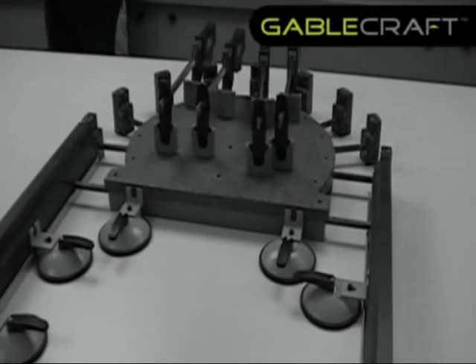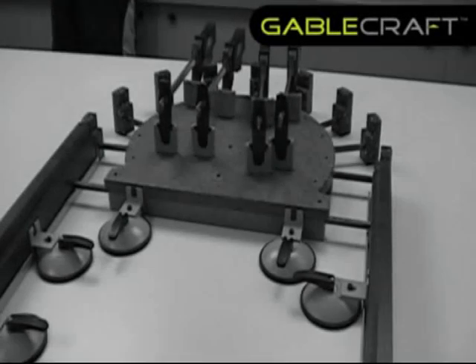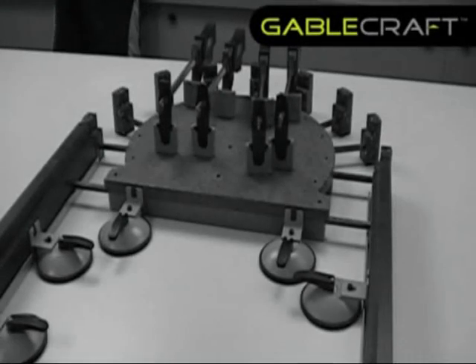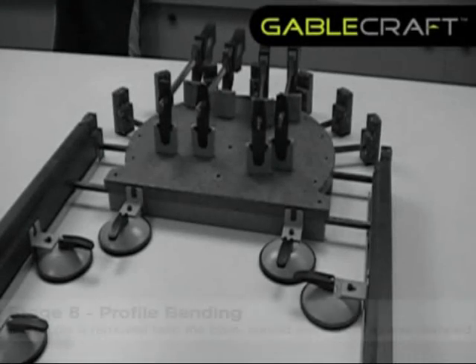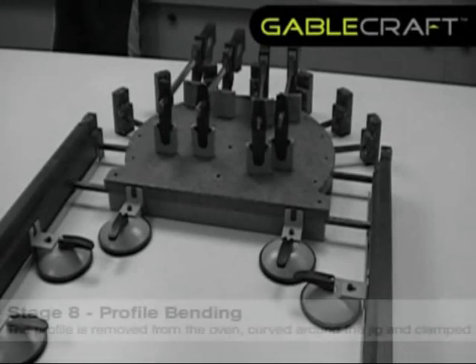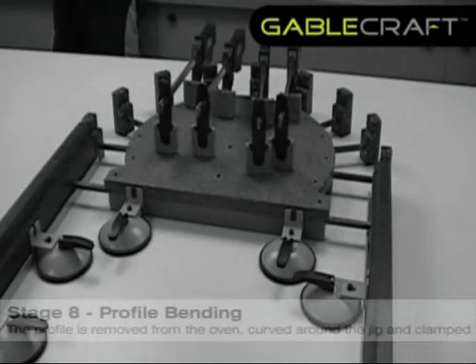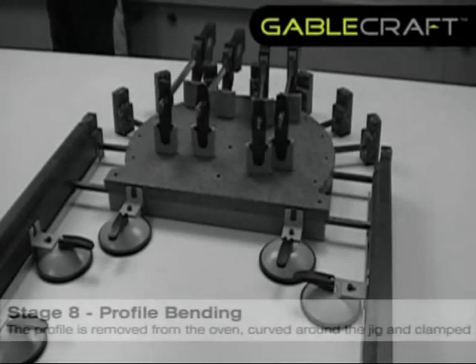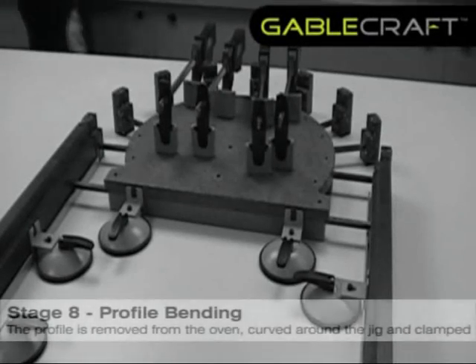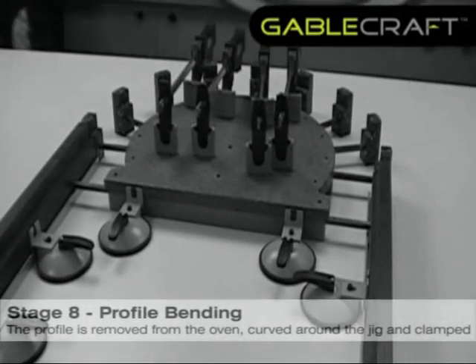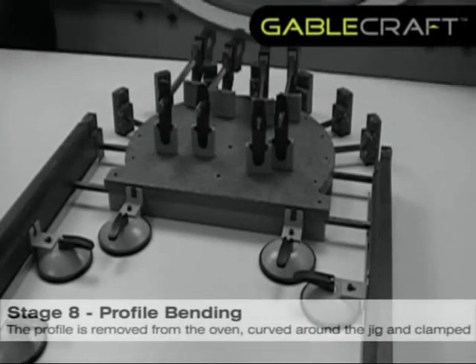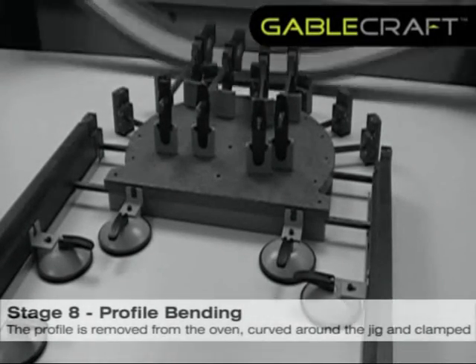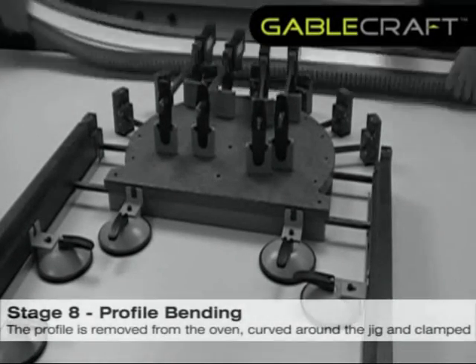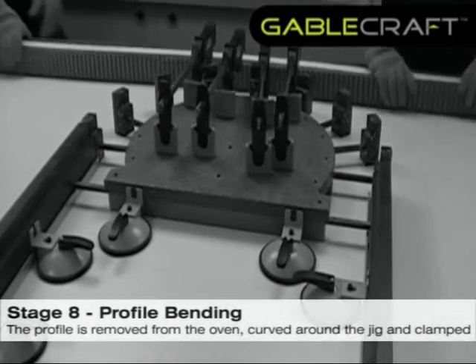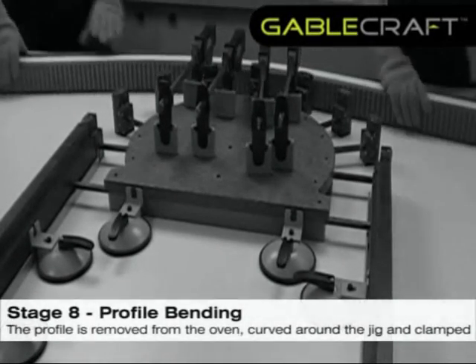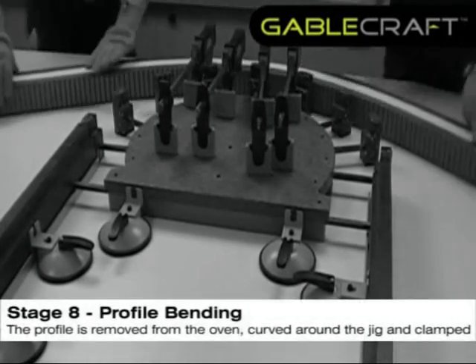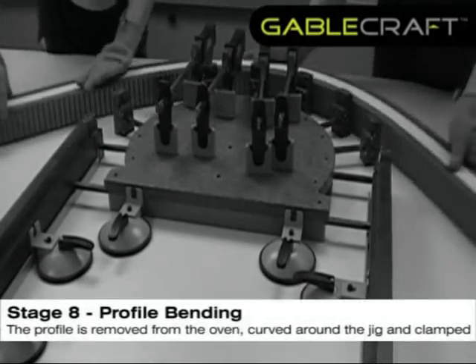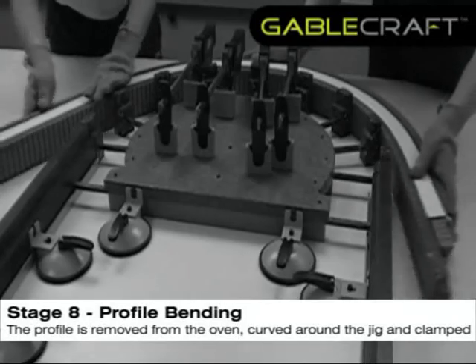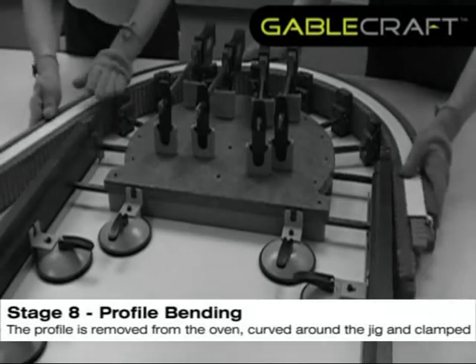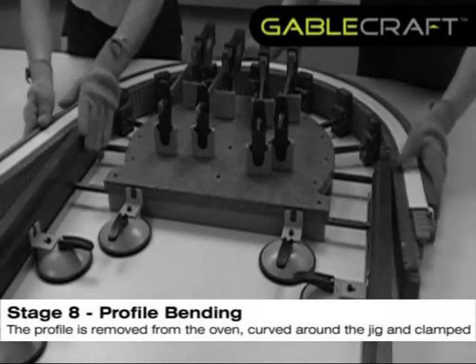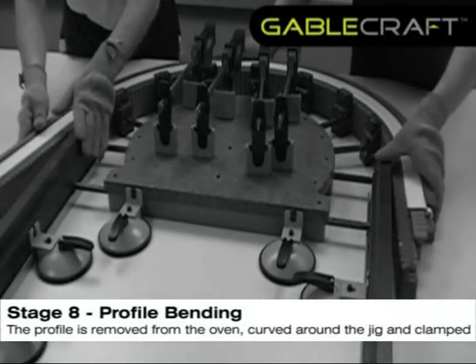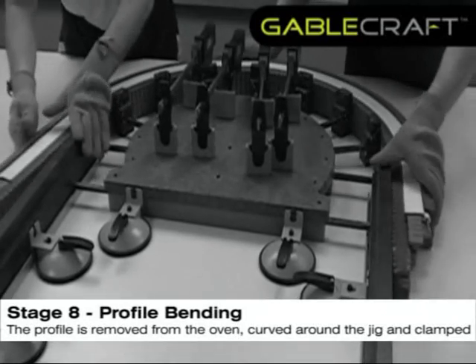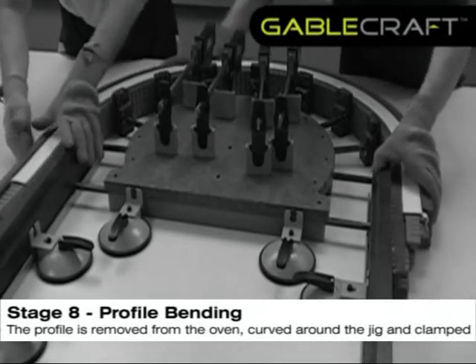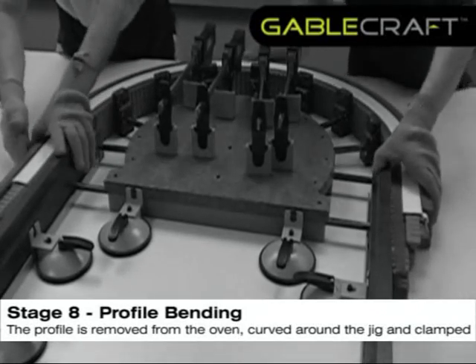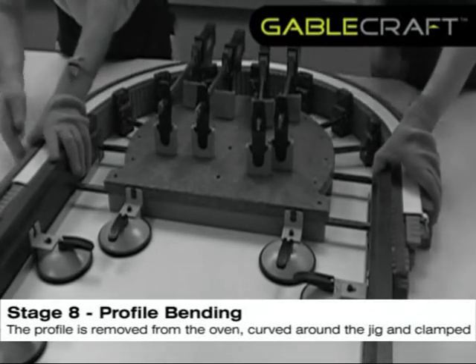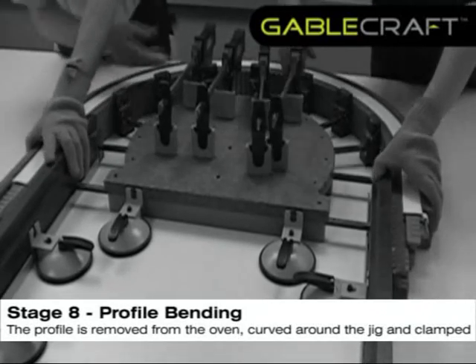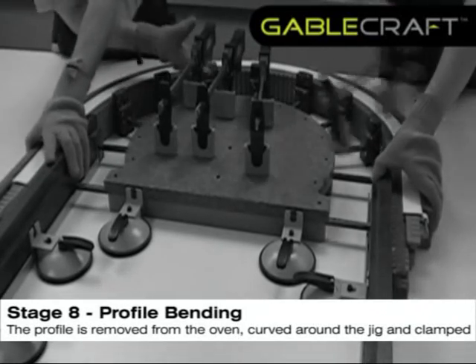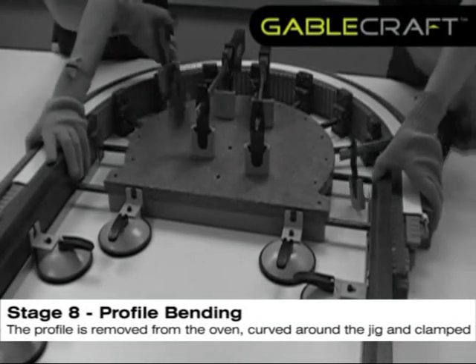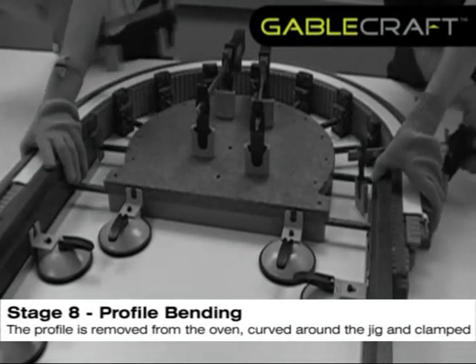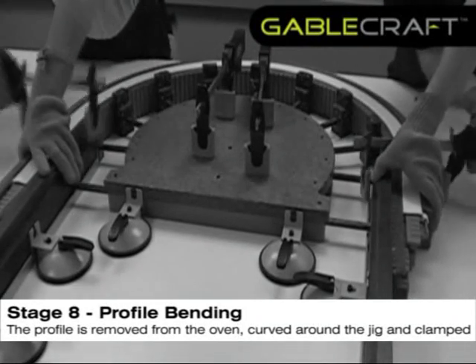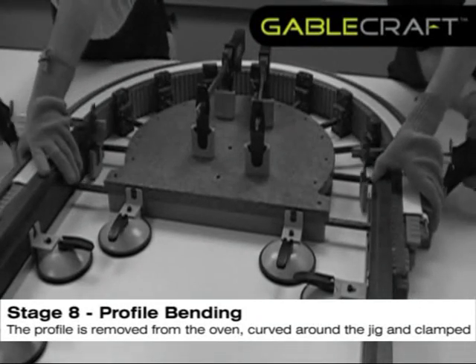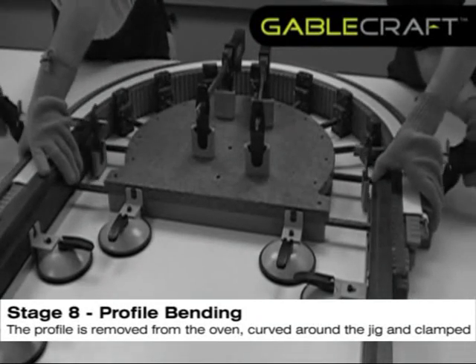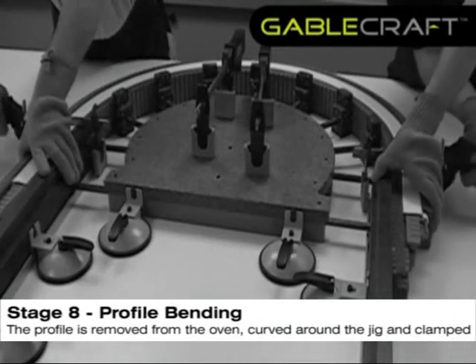The profile is now set to the dimensions of the bend. The heated profile is curved around the jig and clamped in place.